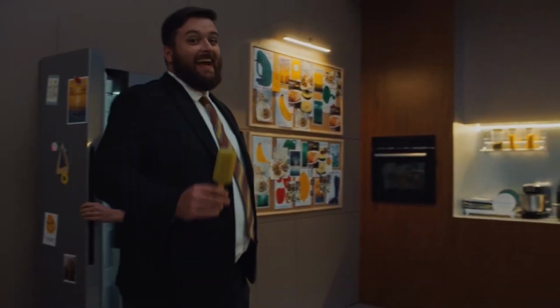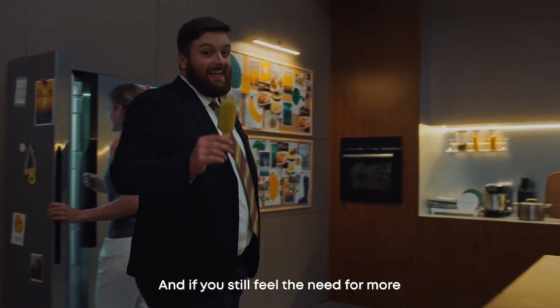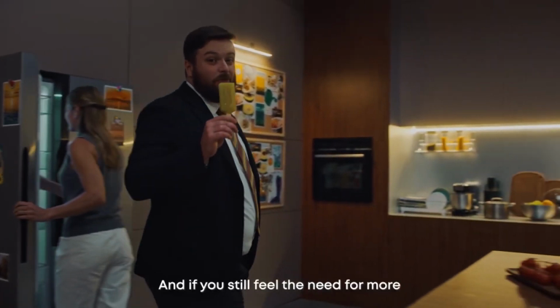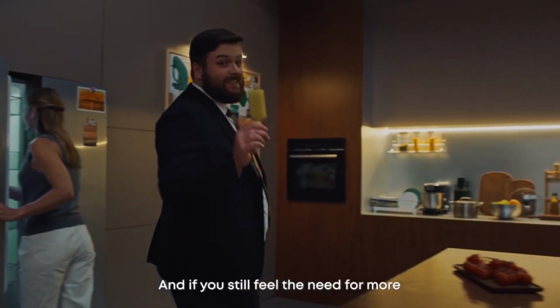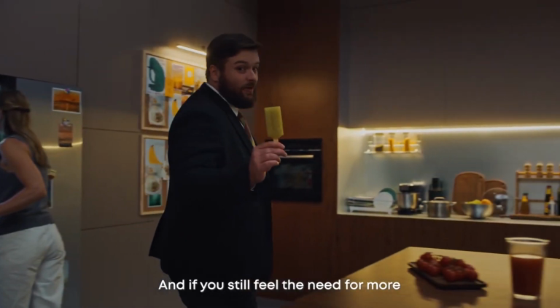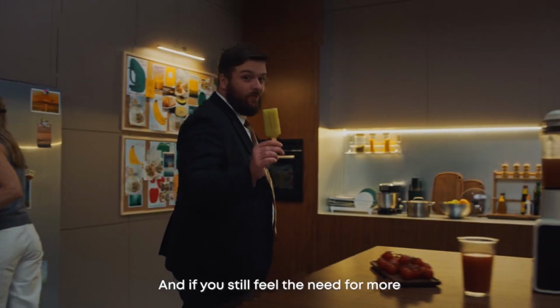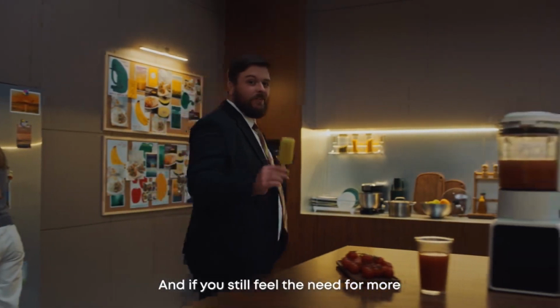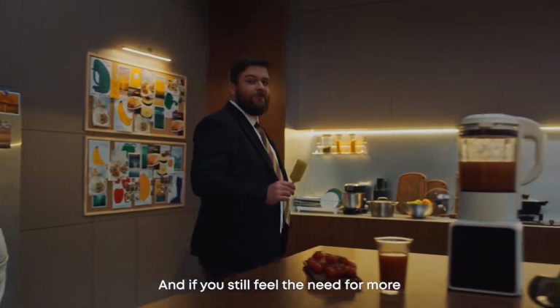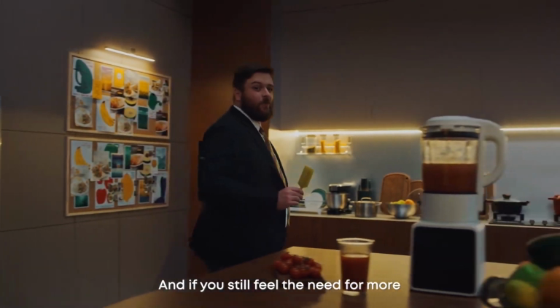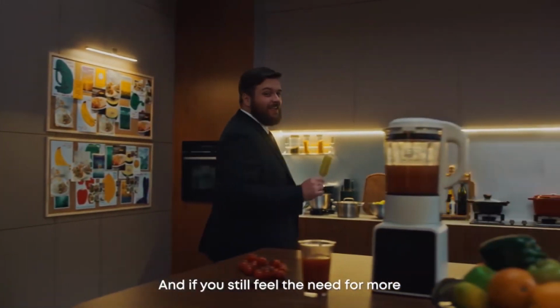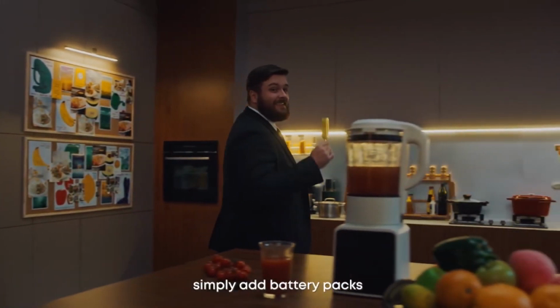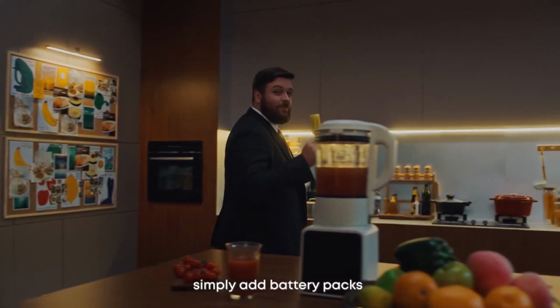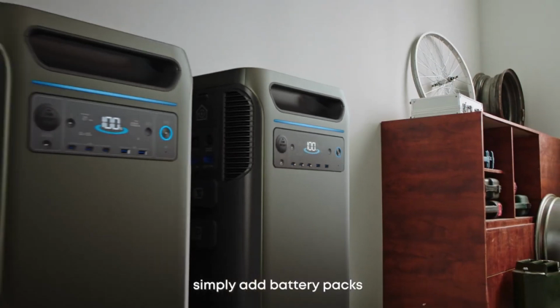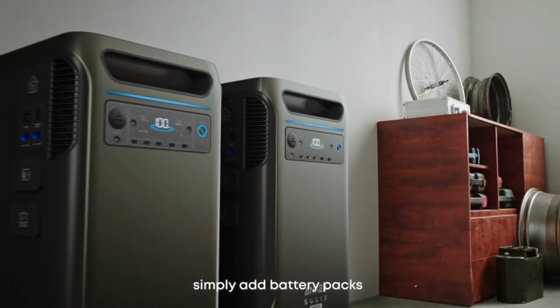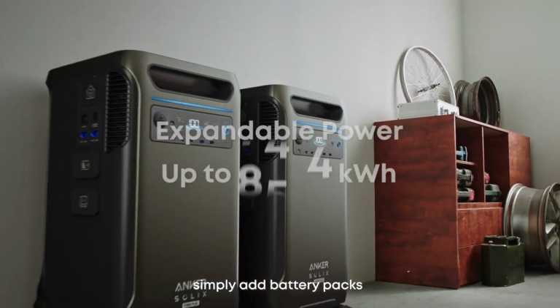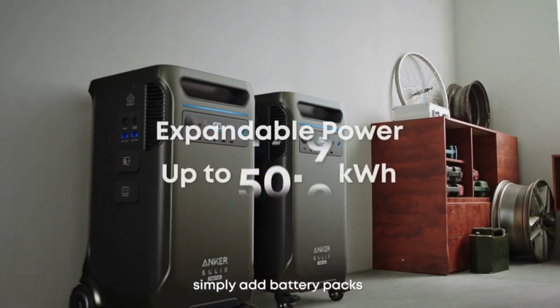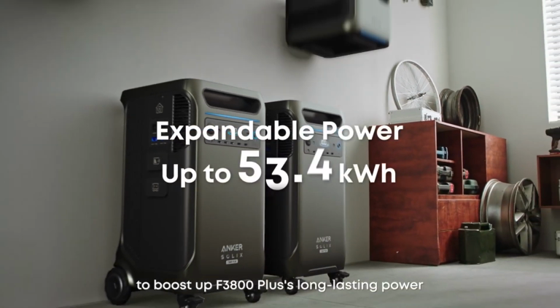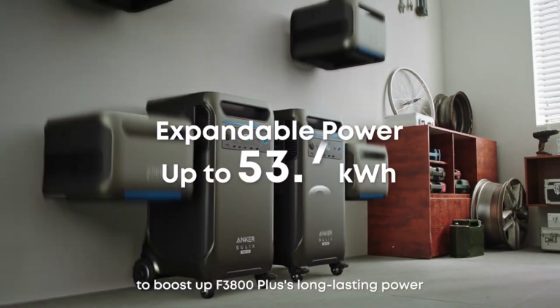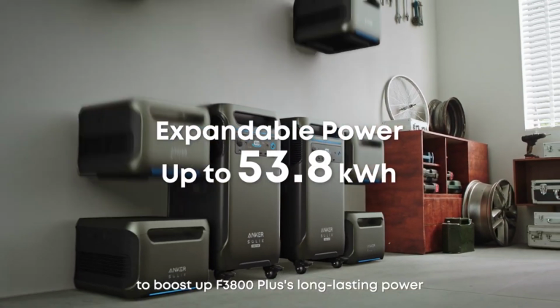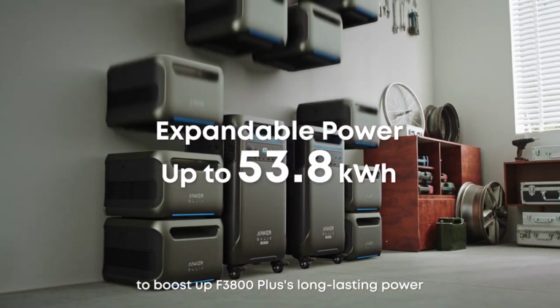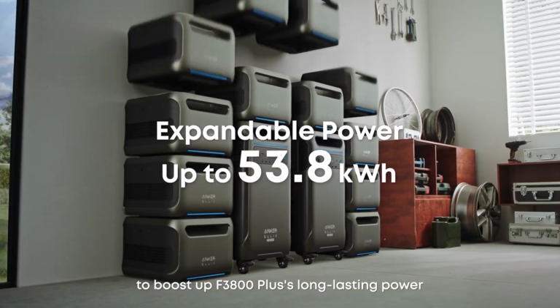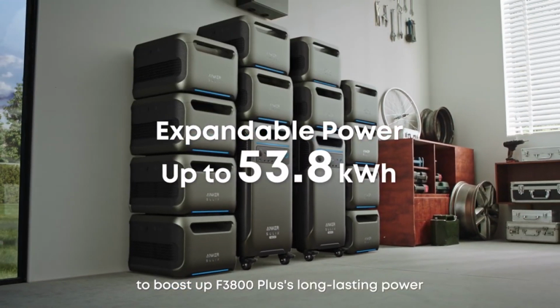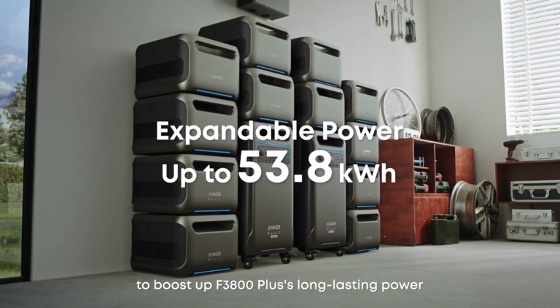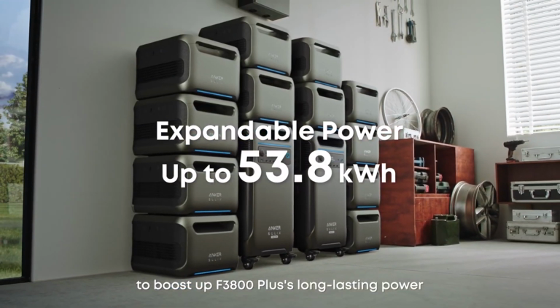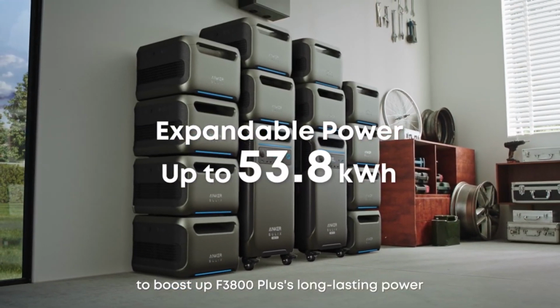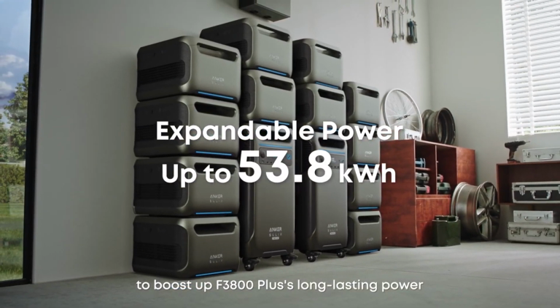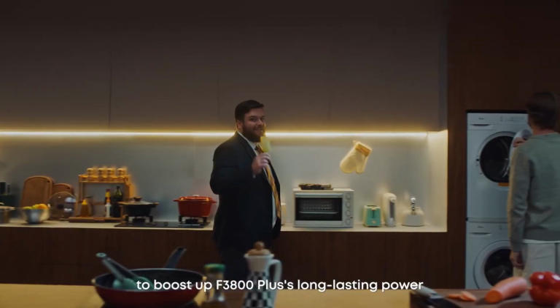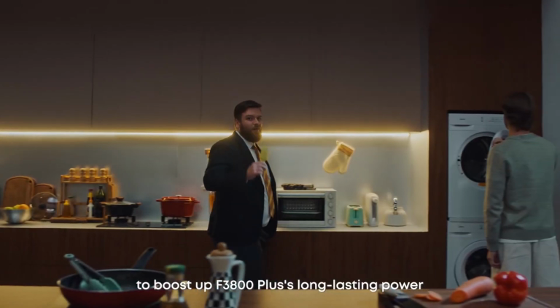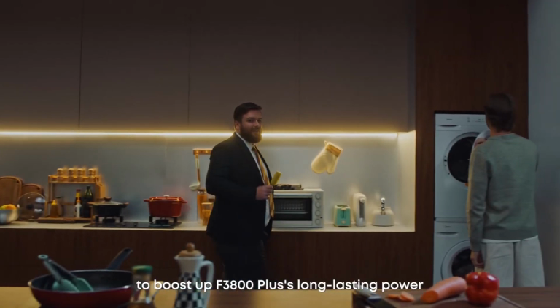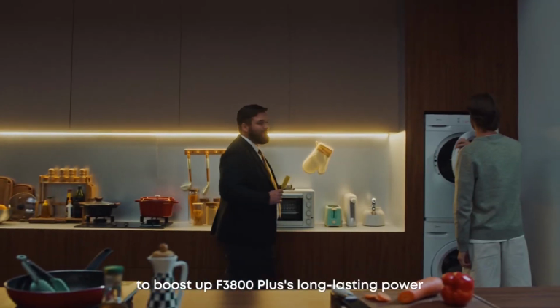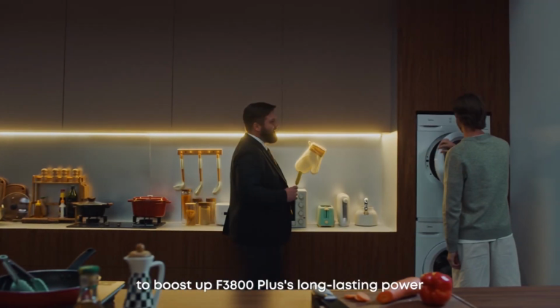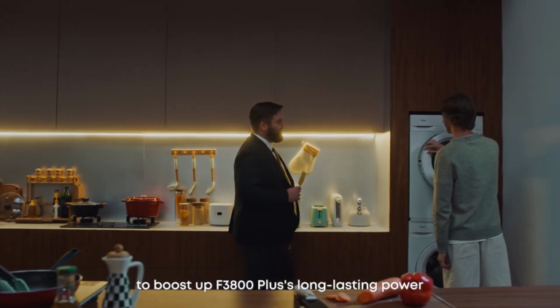And if you still feel the need for more, simply add battery packs to boost up F3800 Plus's long-lasting power.